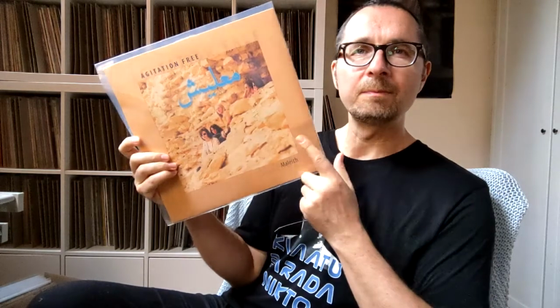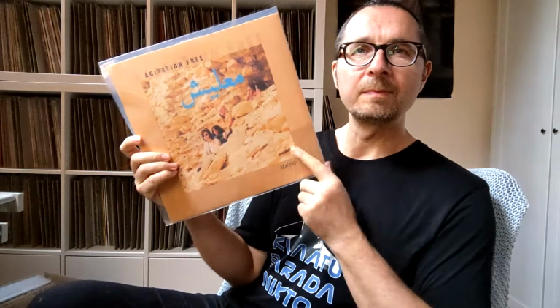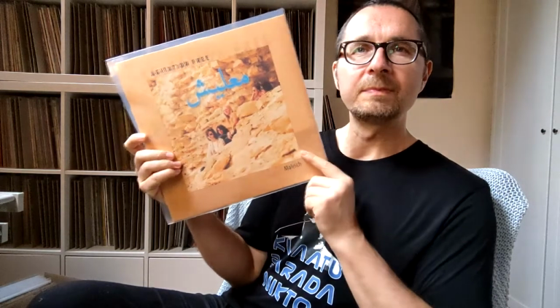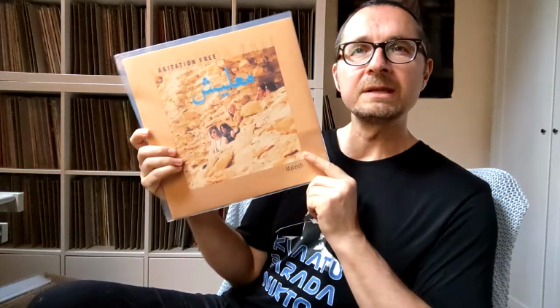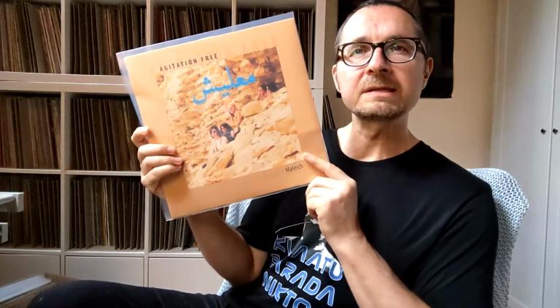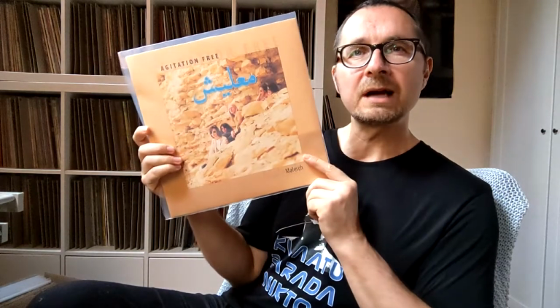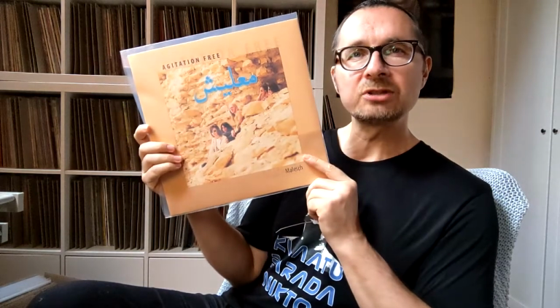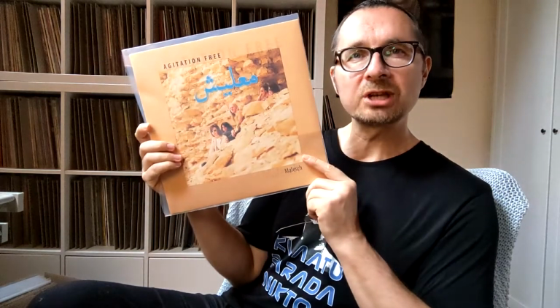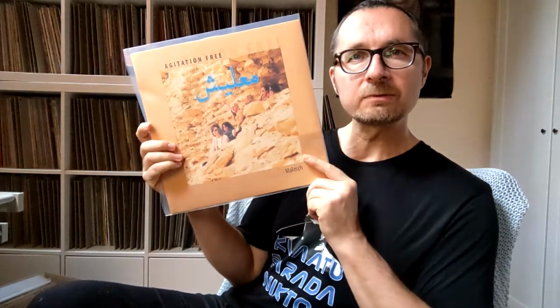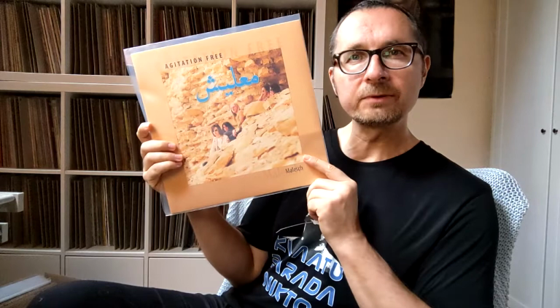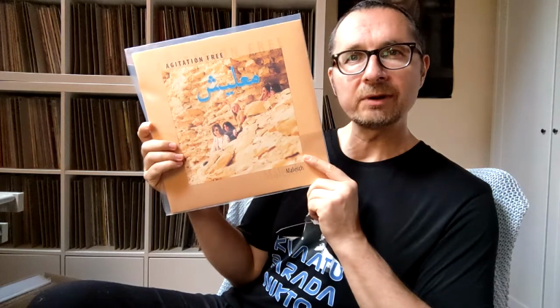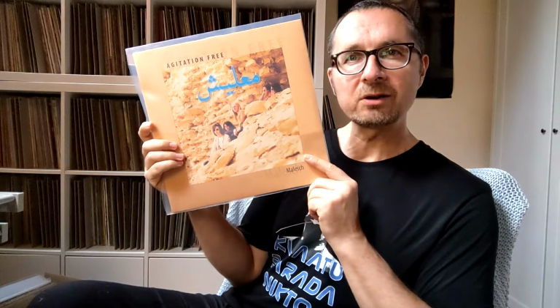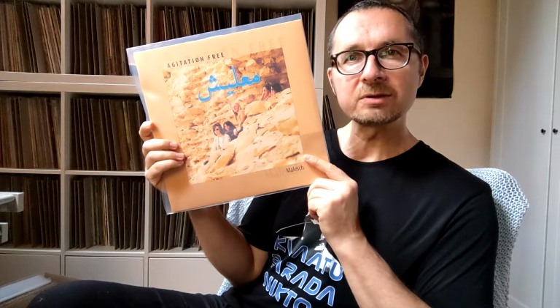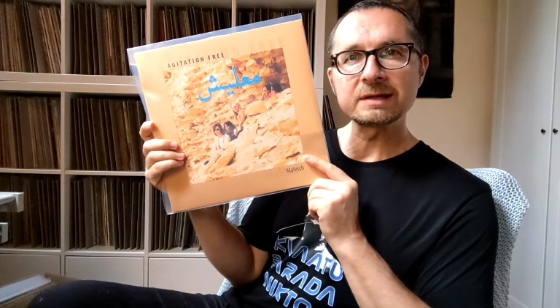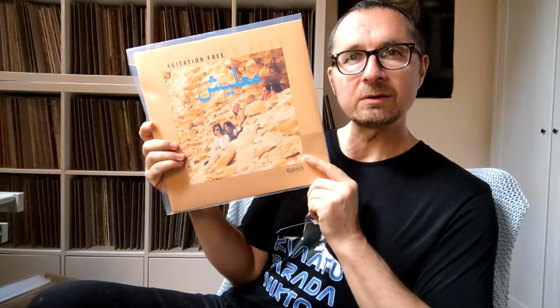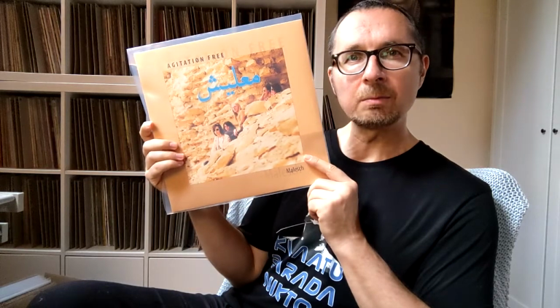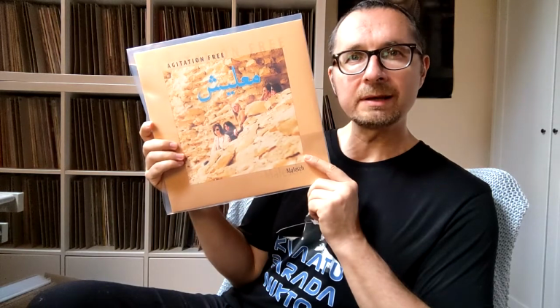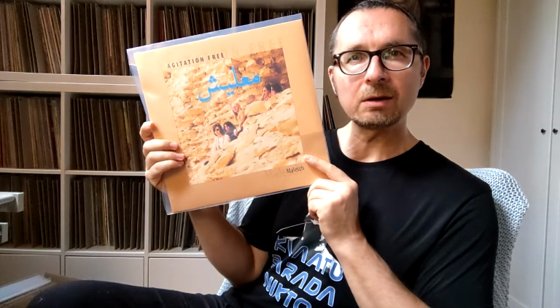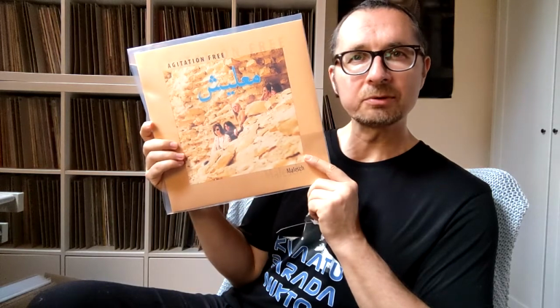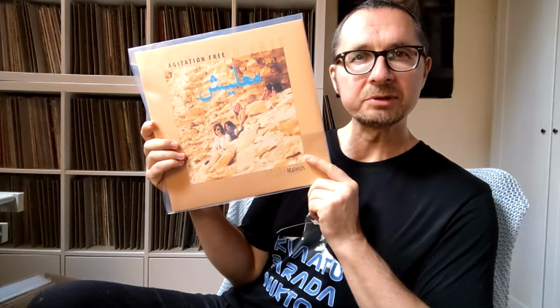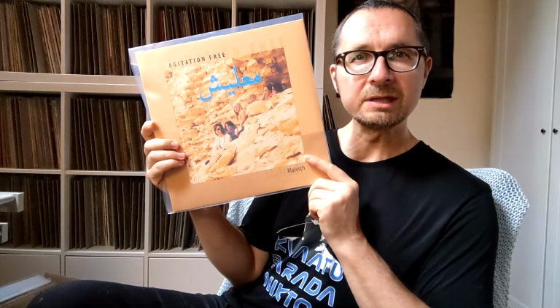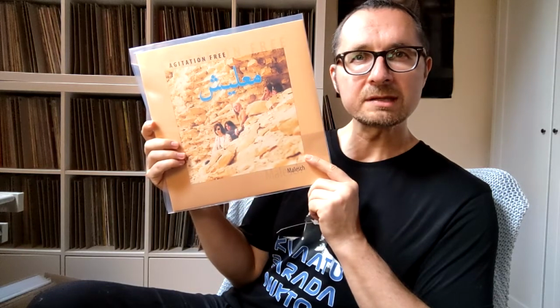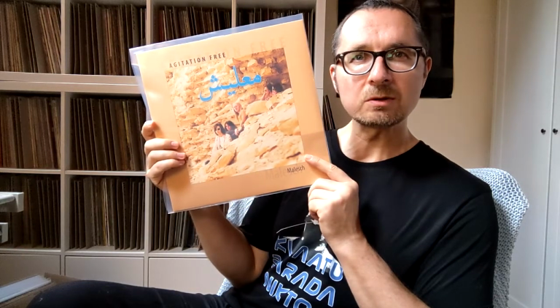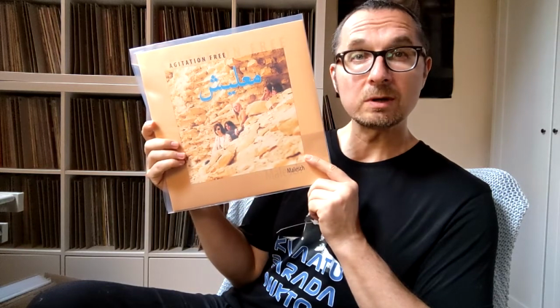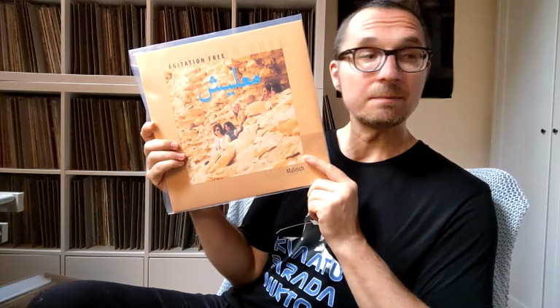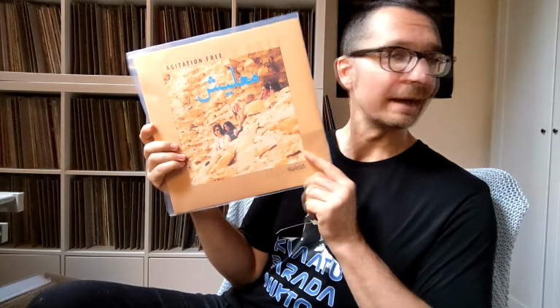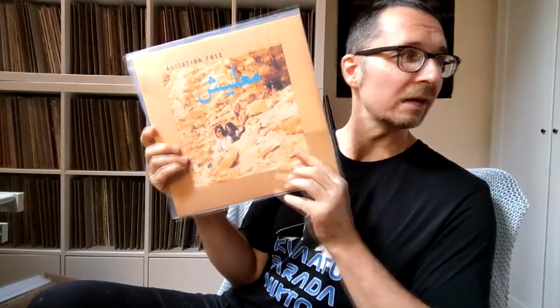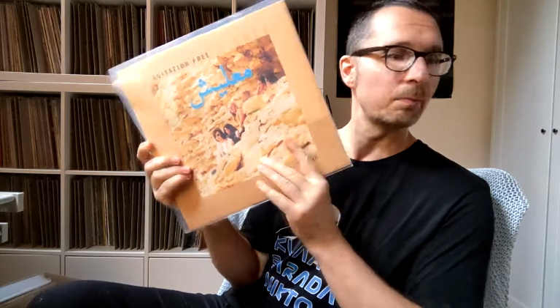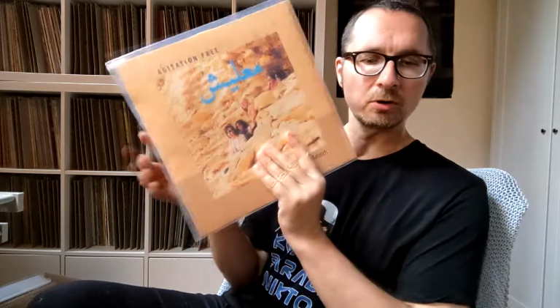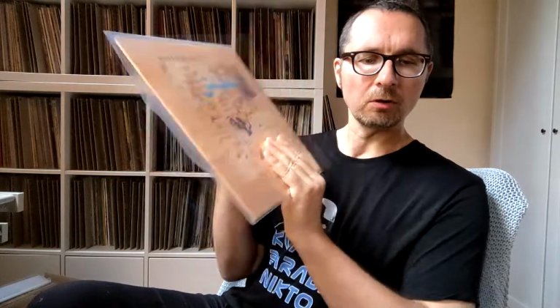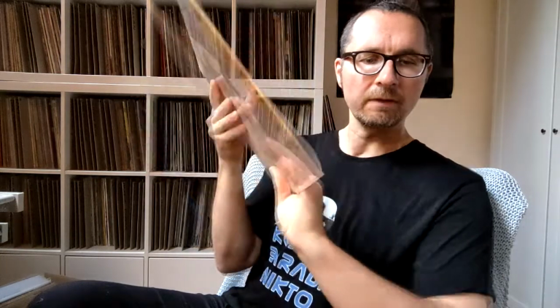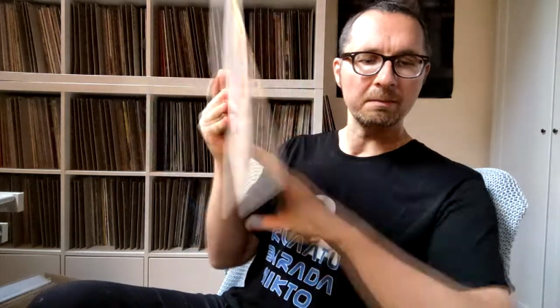These Agitation Free records have all now been re-released, so I kind of bought all of them.